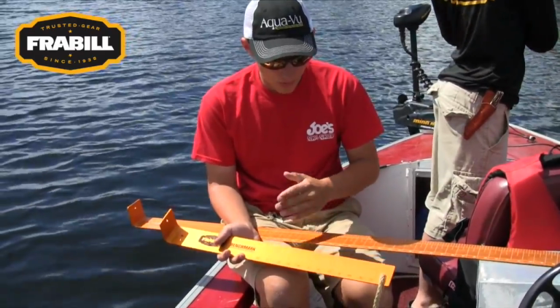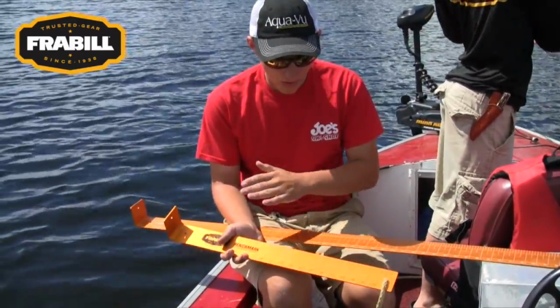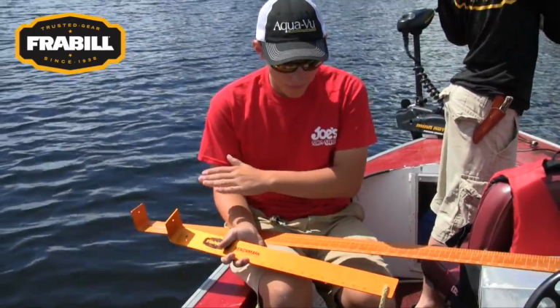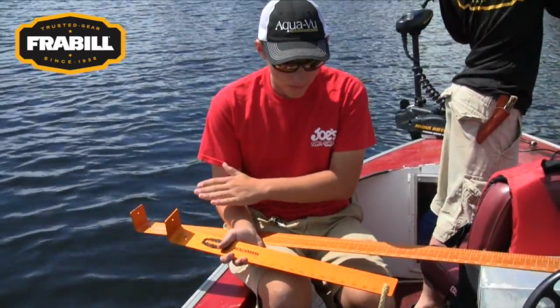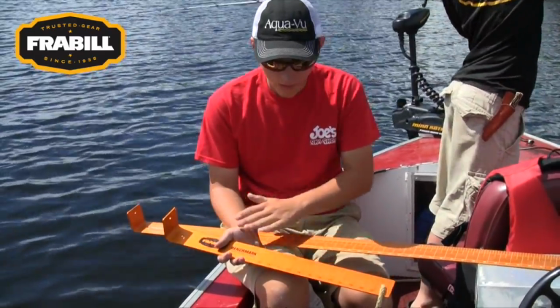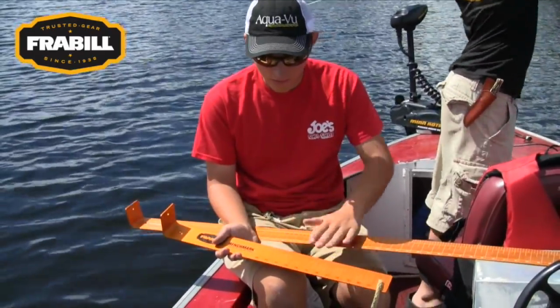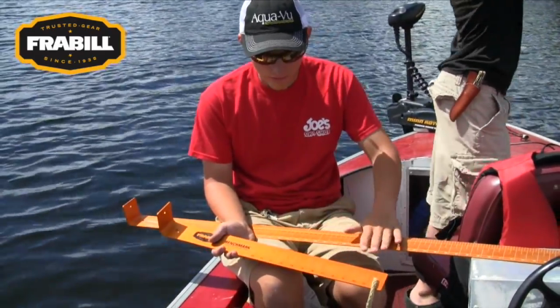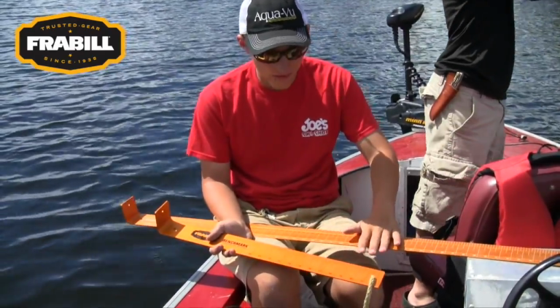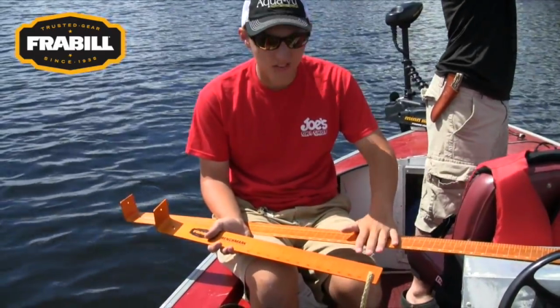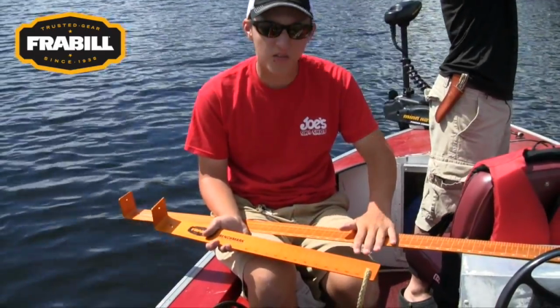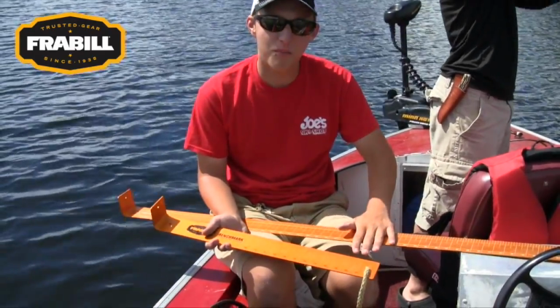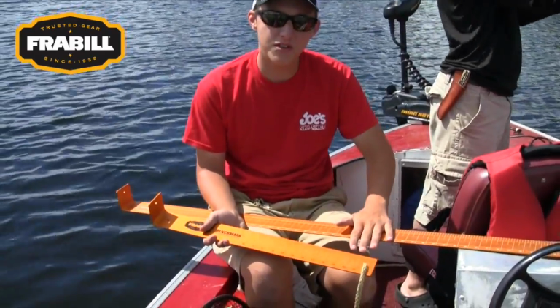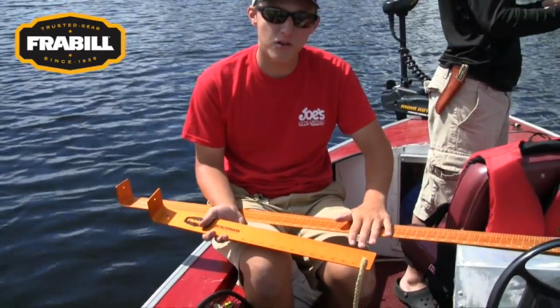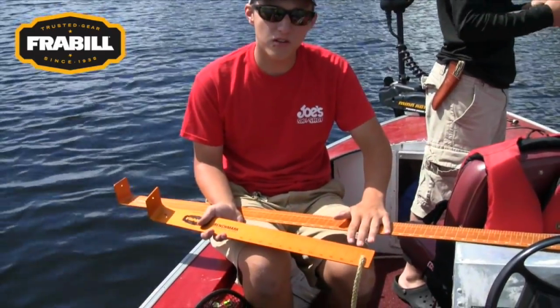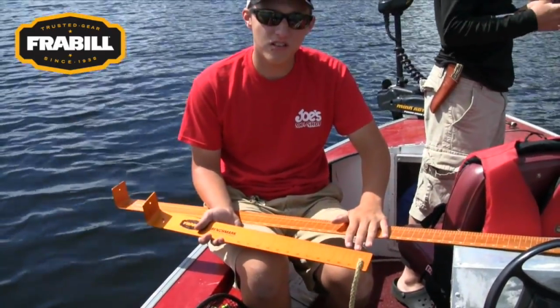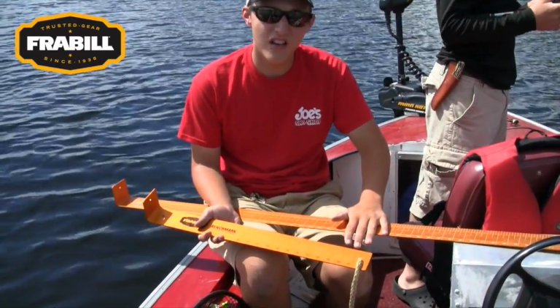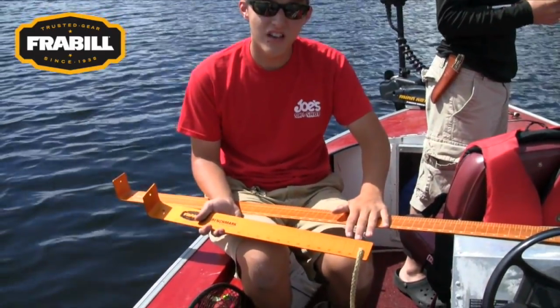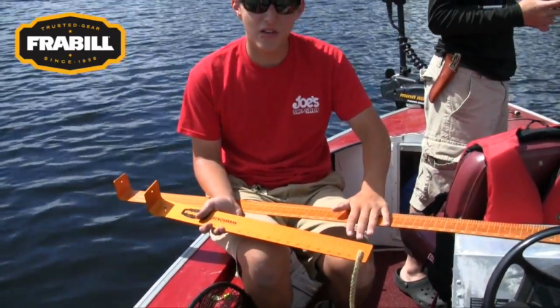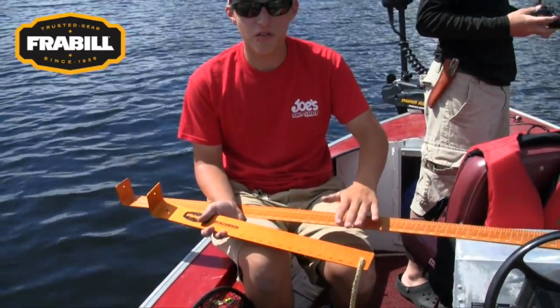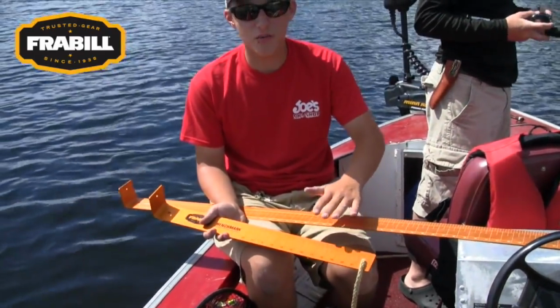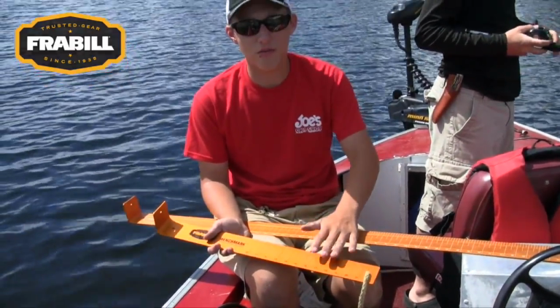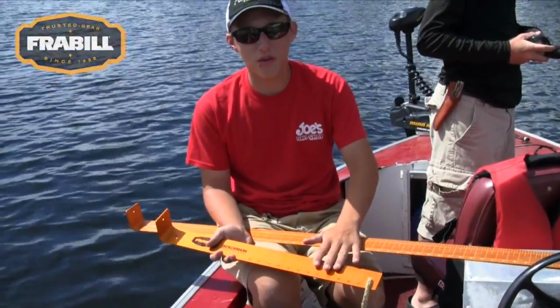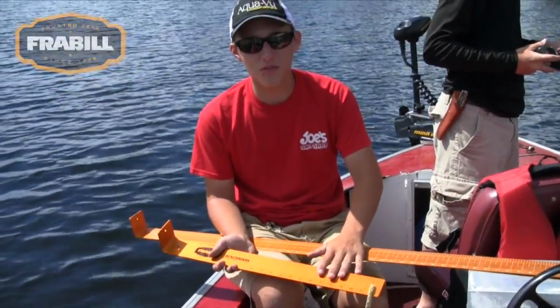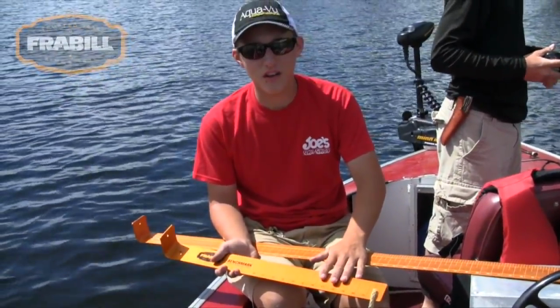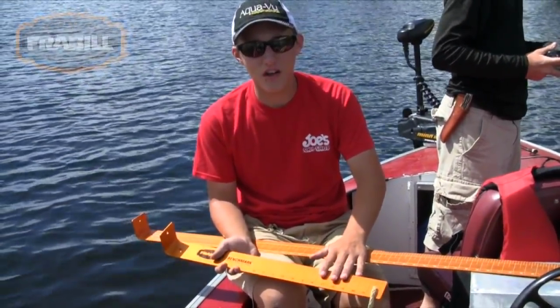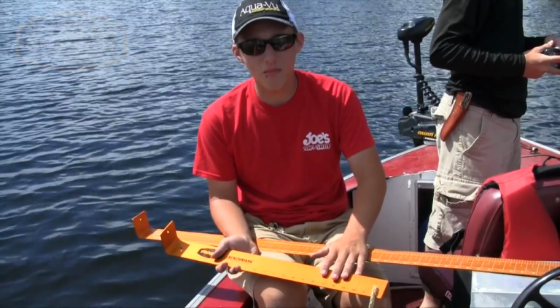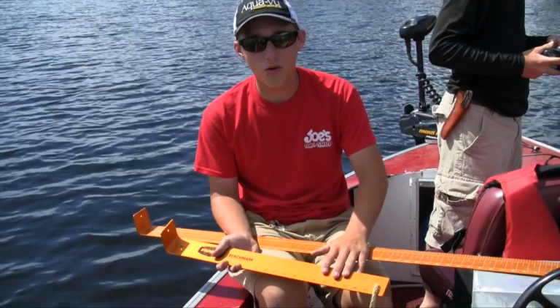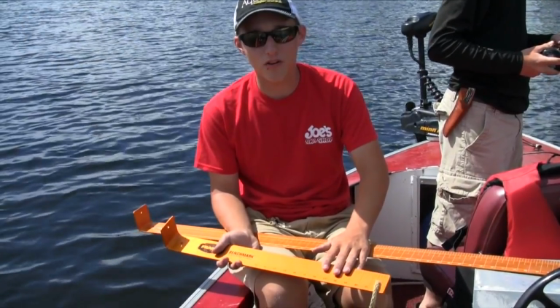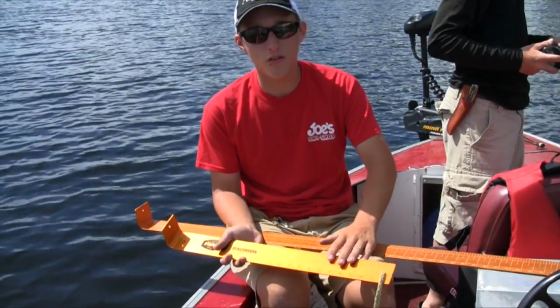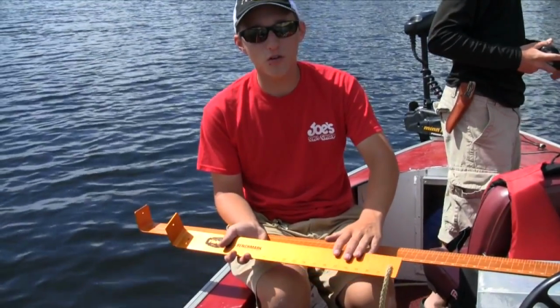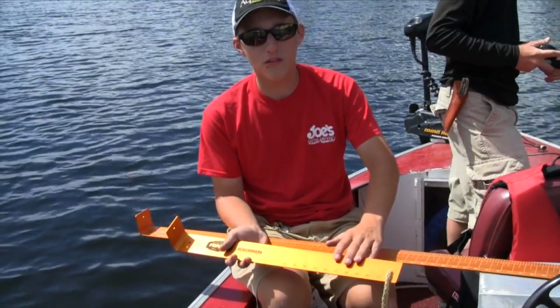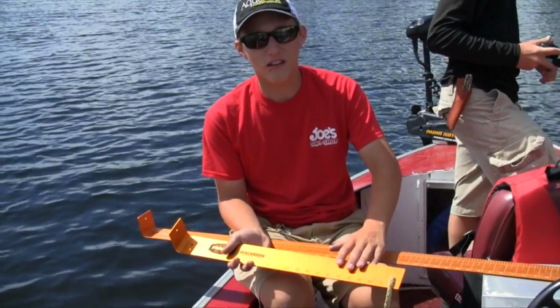Frabill offers a lot of lengths on the Benchmarkers. They are available at Frabill.com or at your local retail.